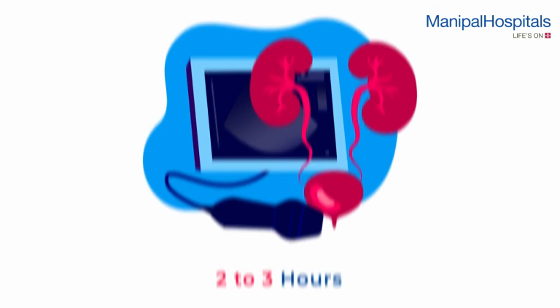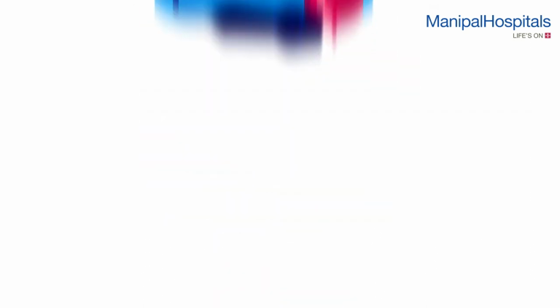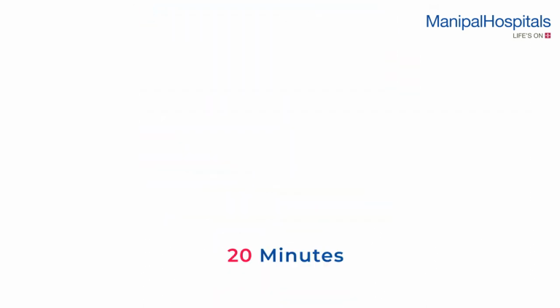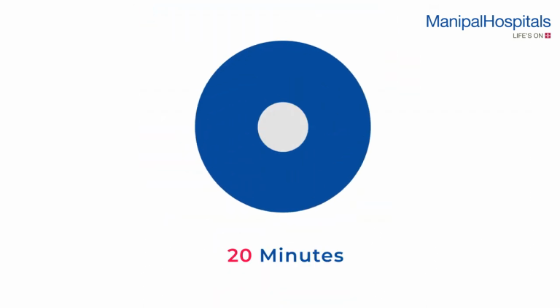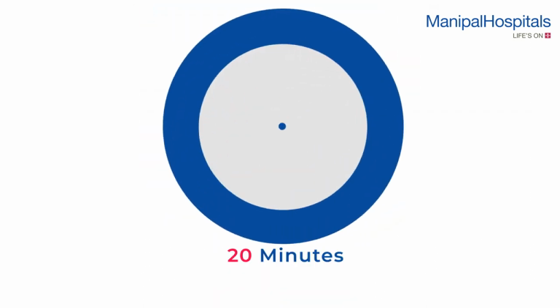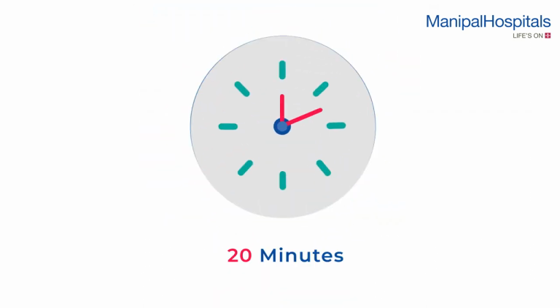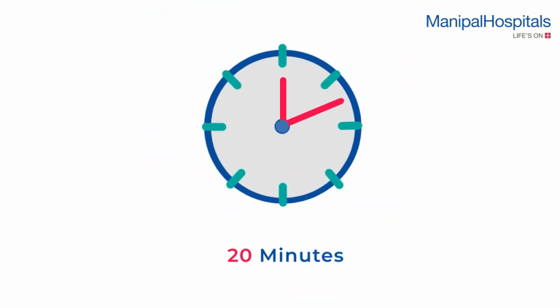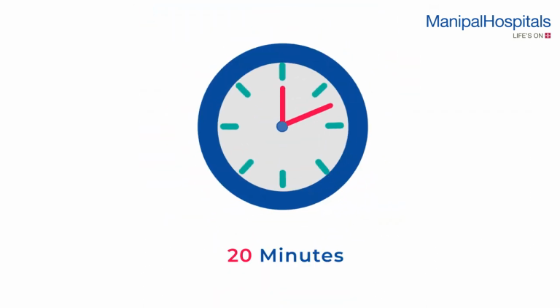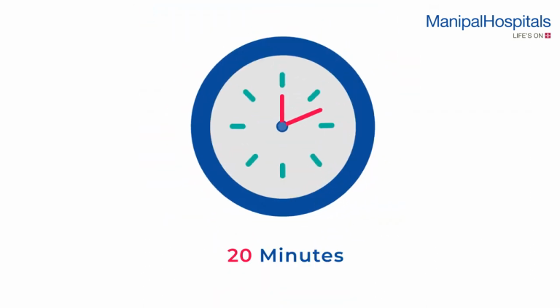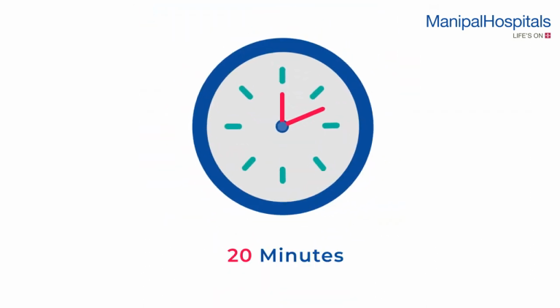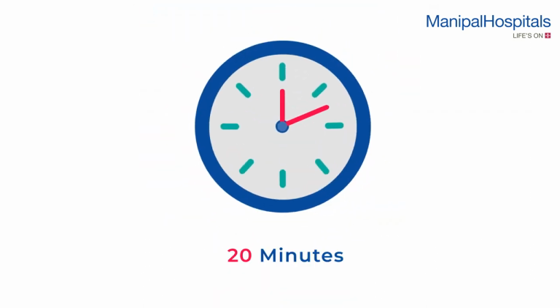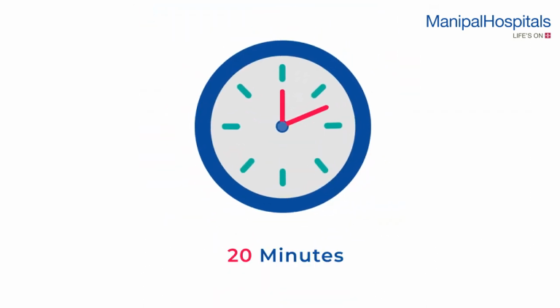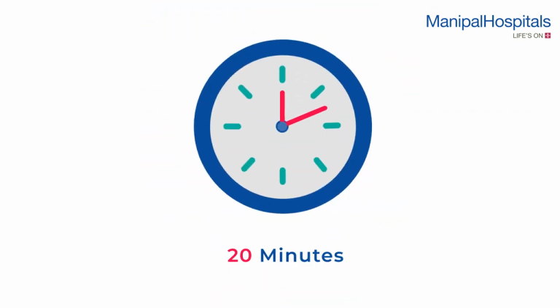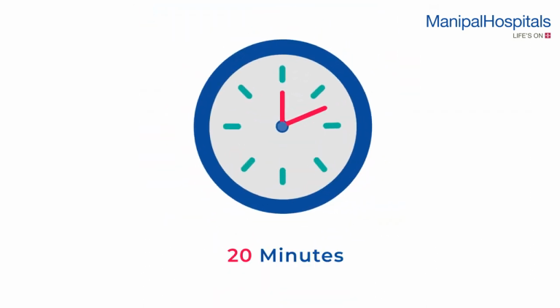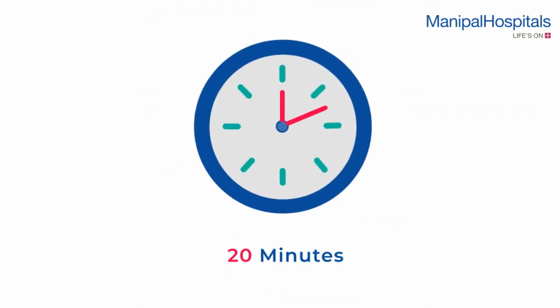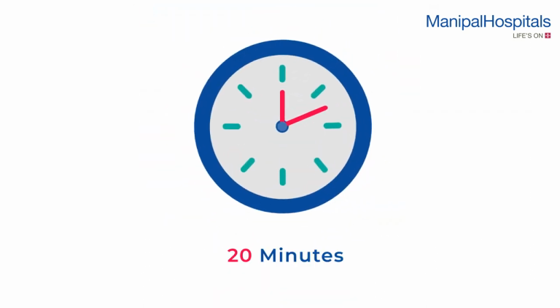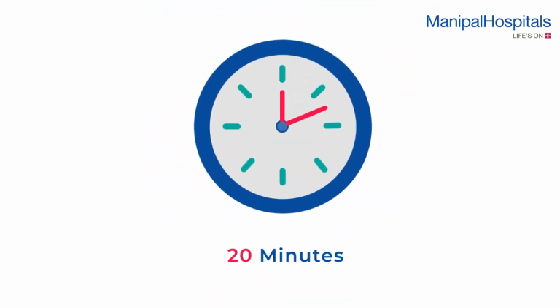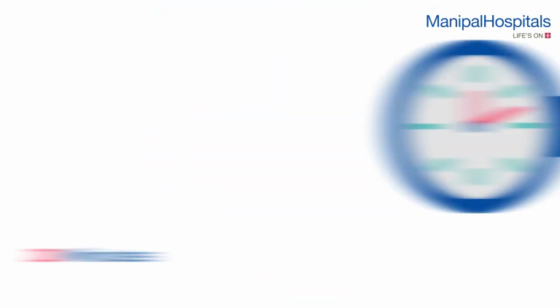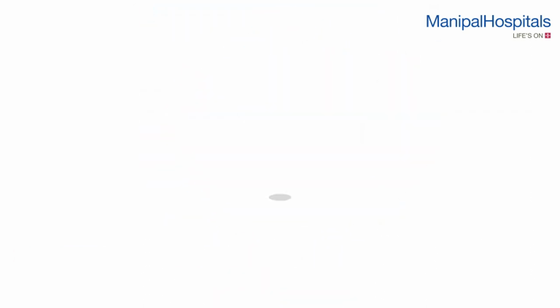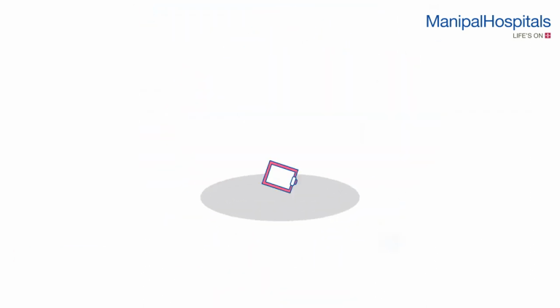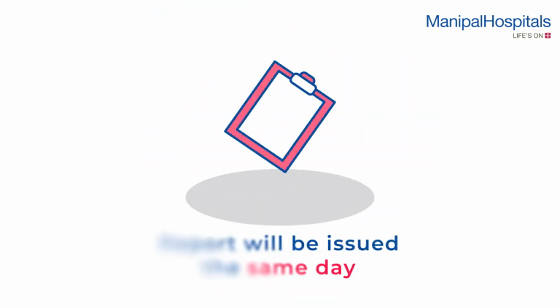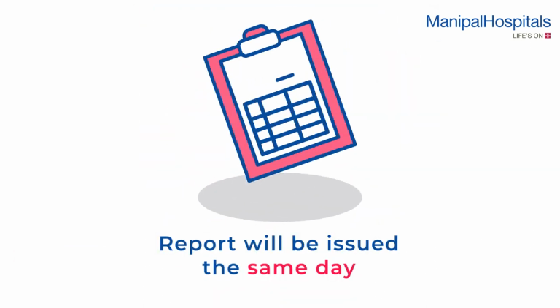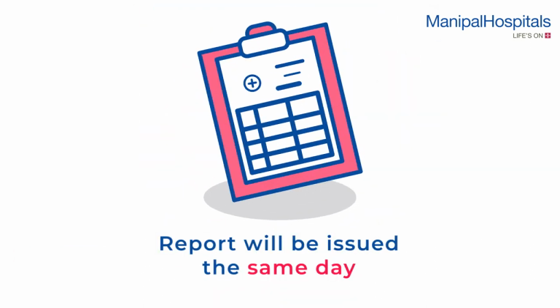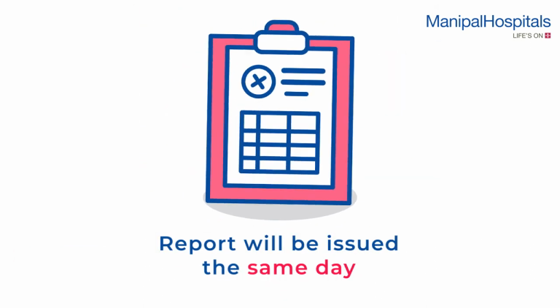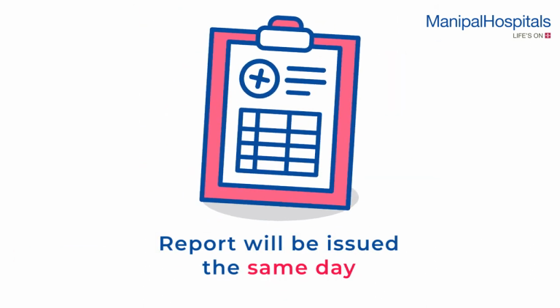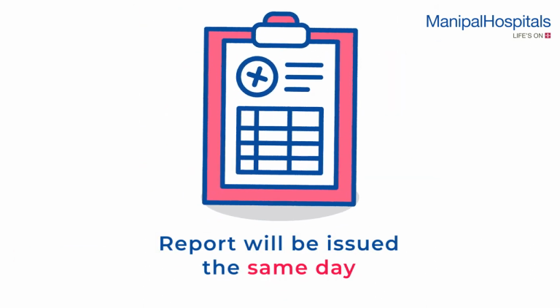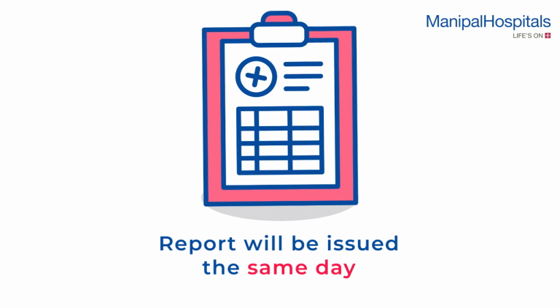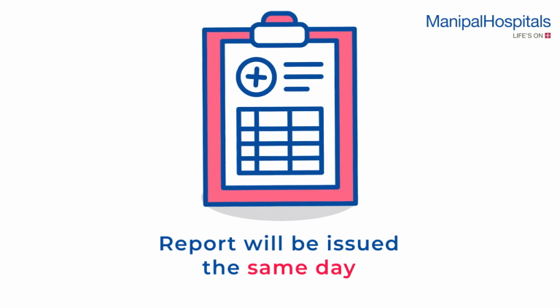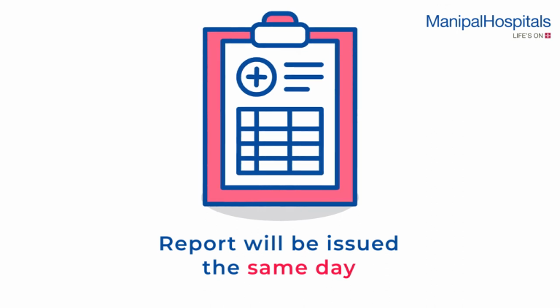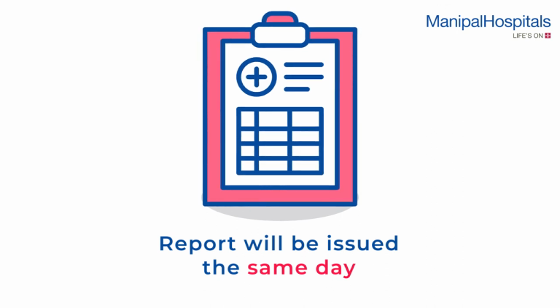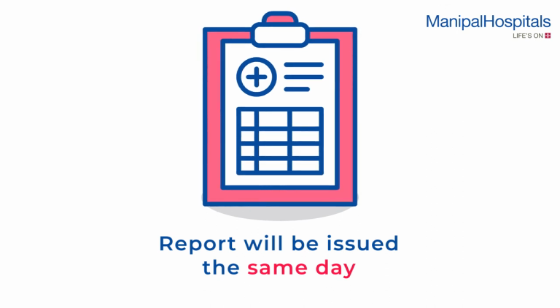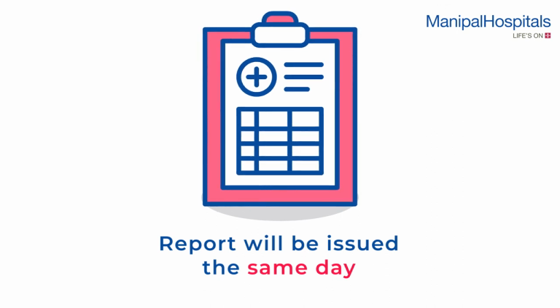The duration of the scan is about 20 minutes. Your reports will be issued on the same day.